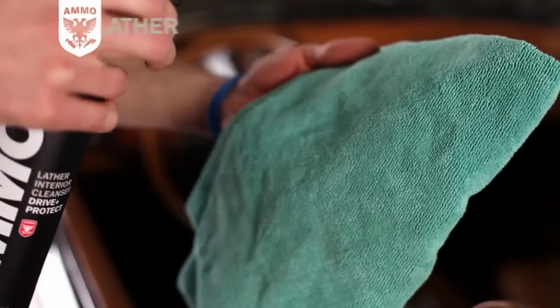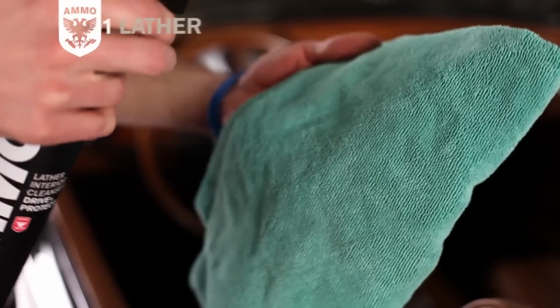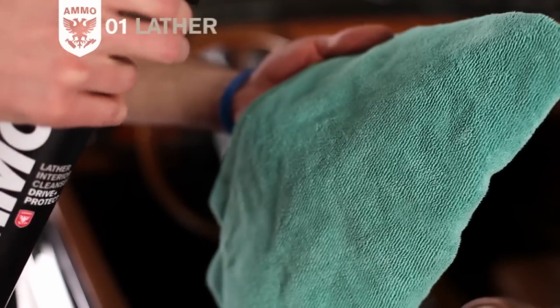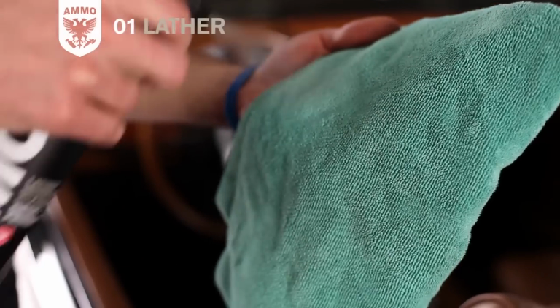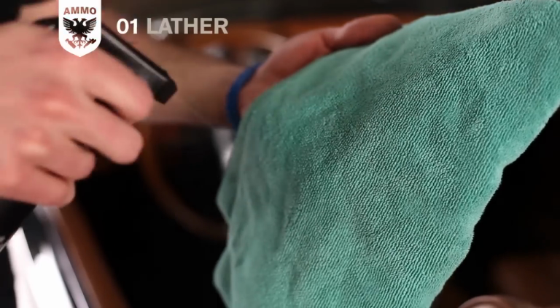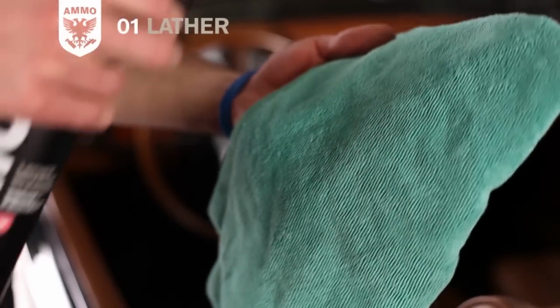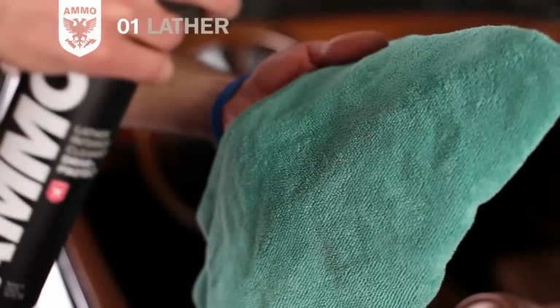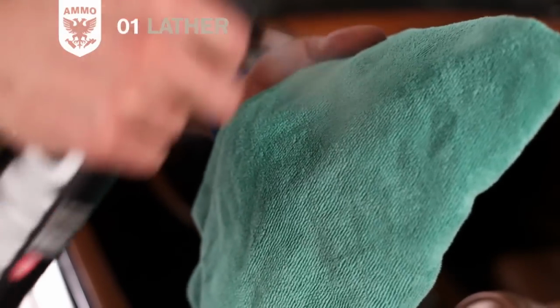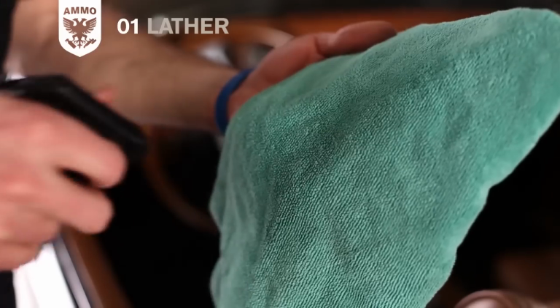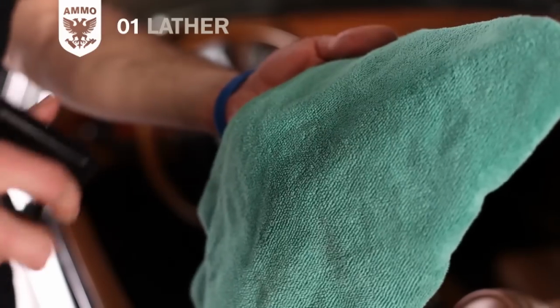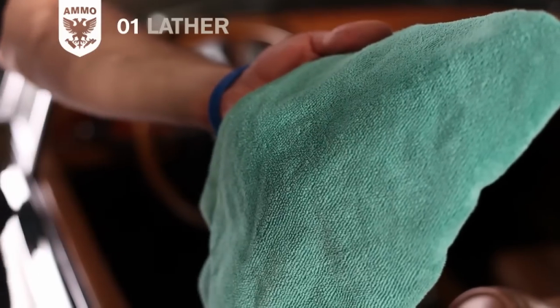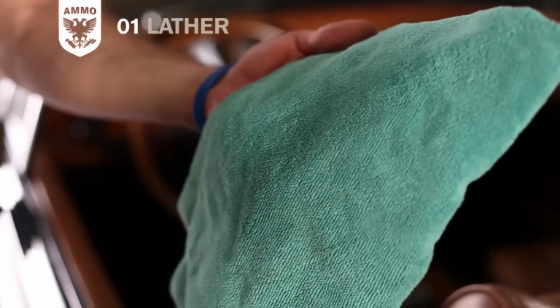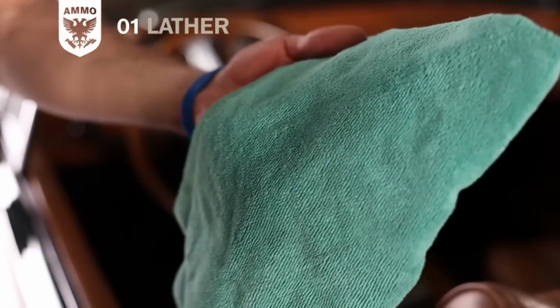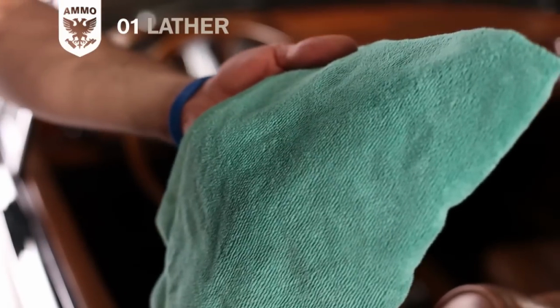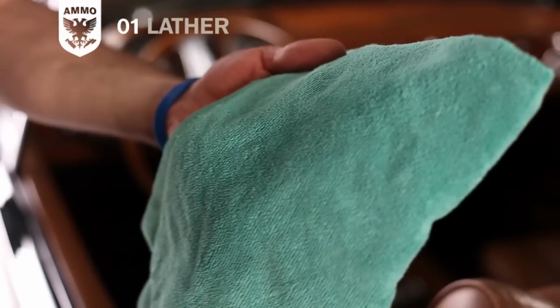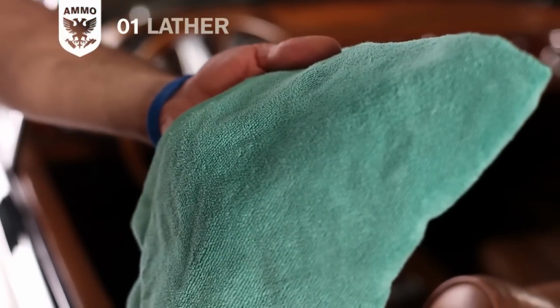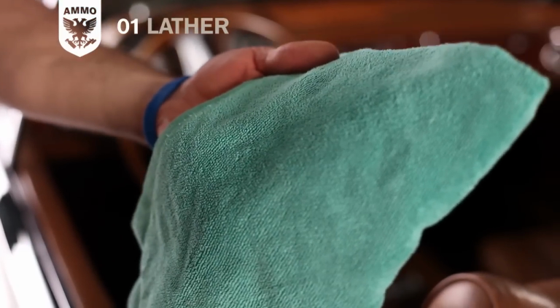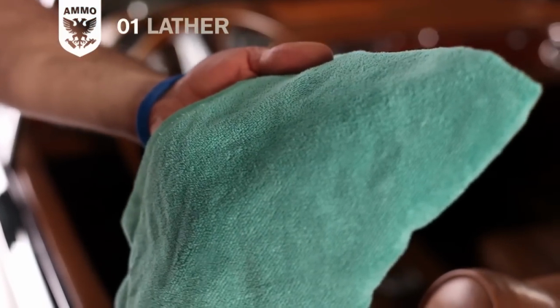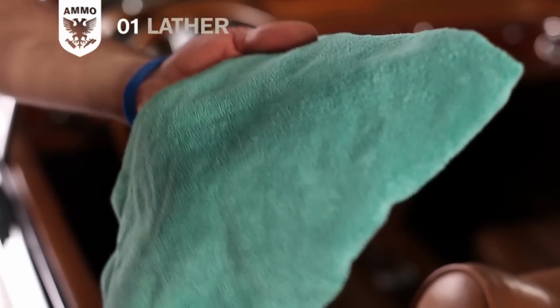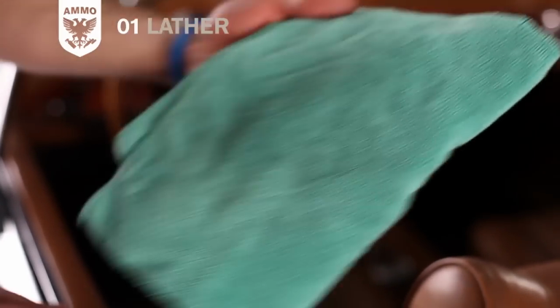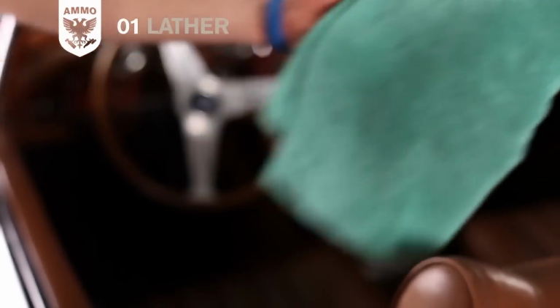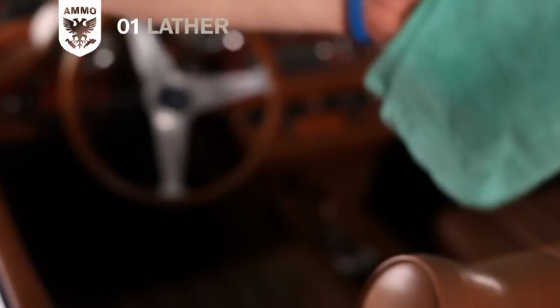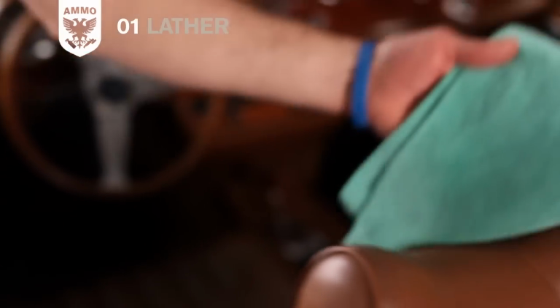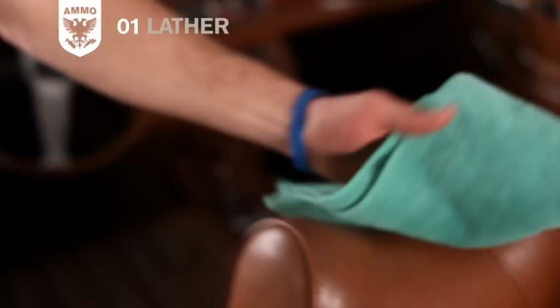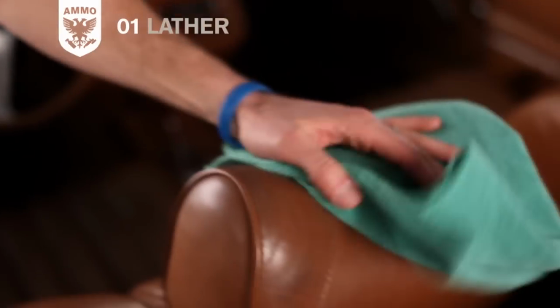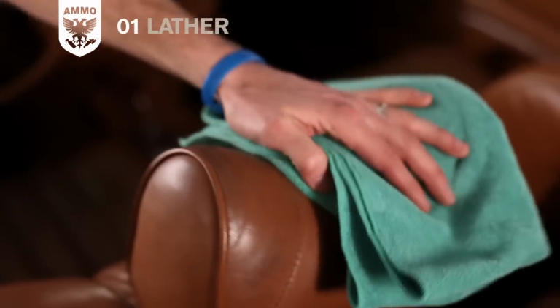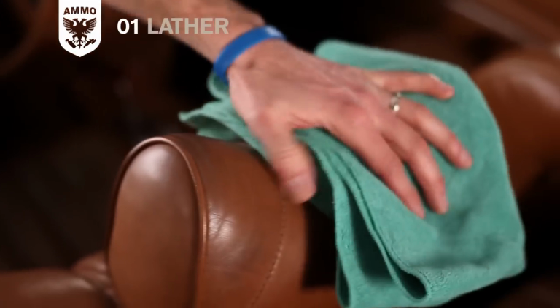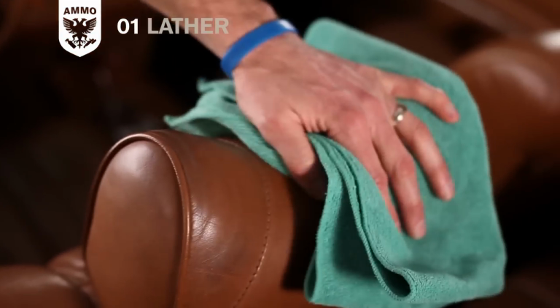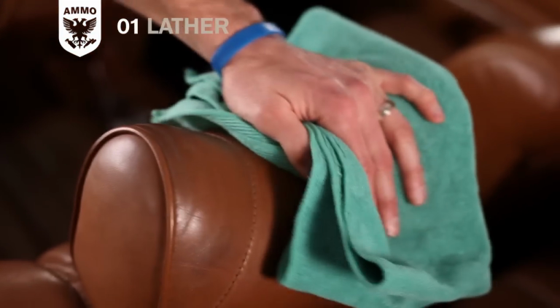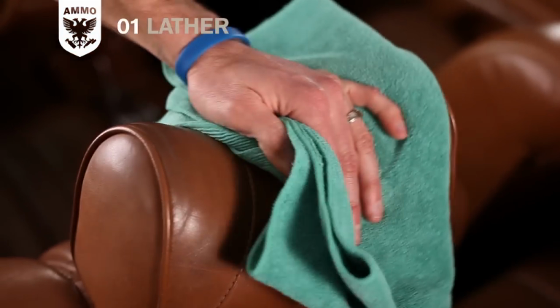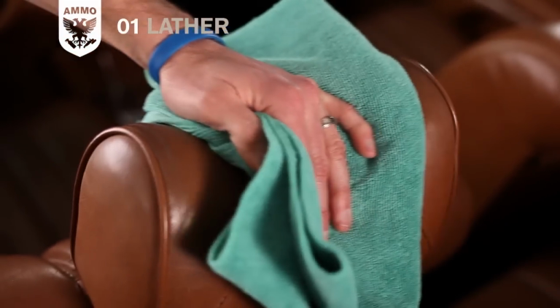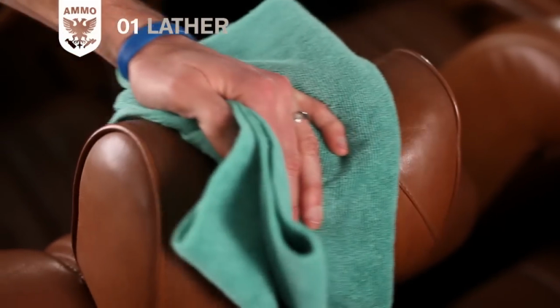For light cleaning, simply spray lather onto a microfiber towel and gently wipe the area to remove any dirt.